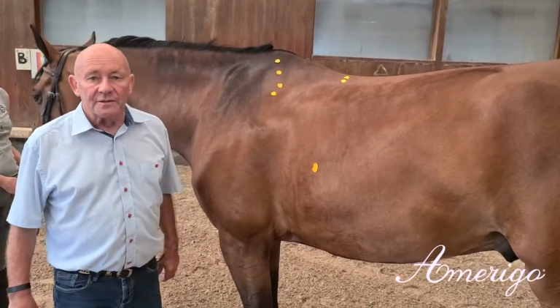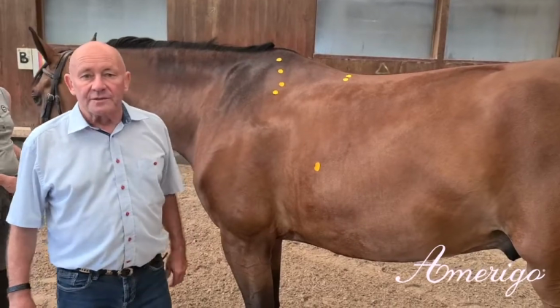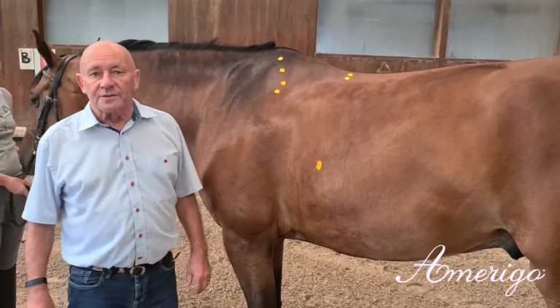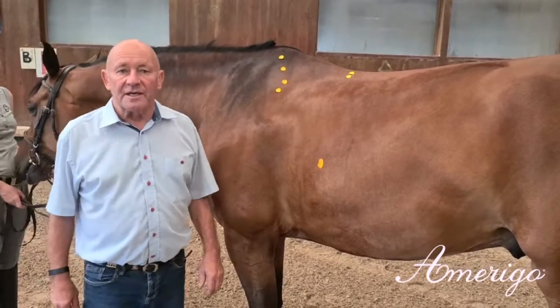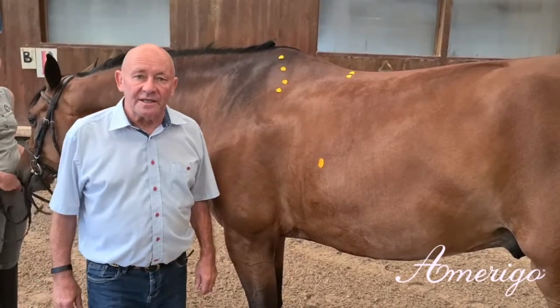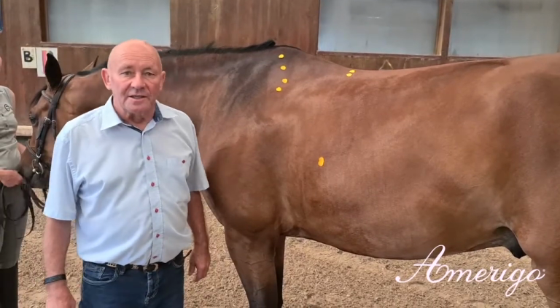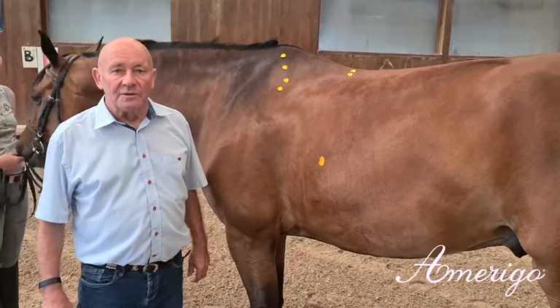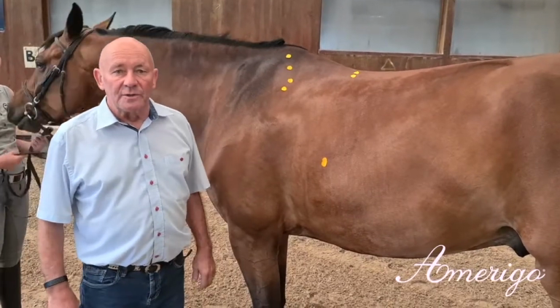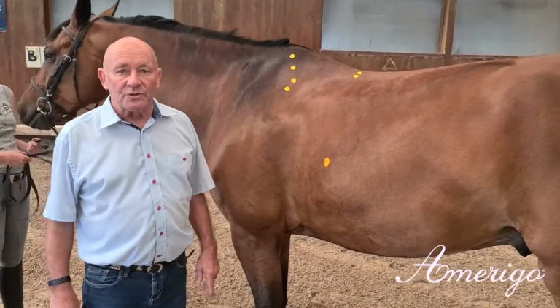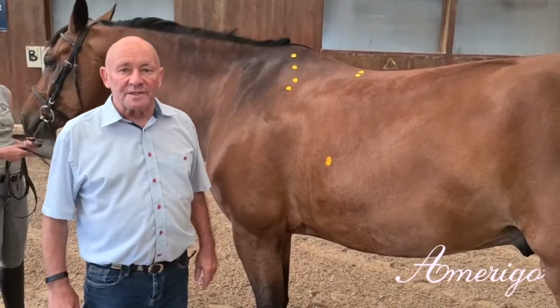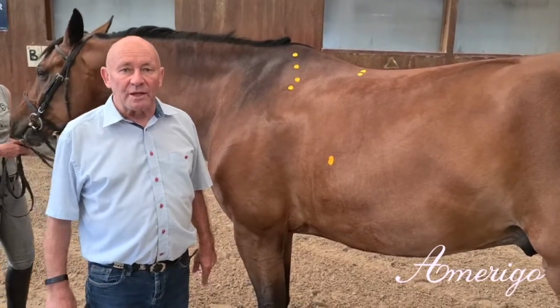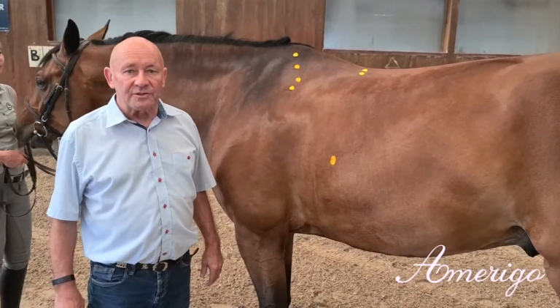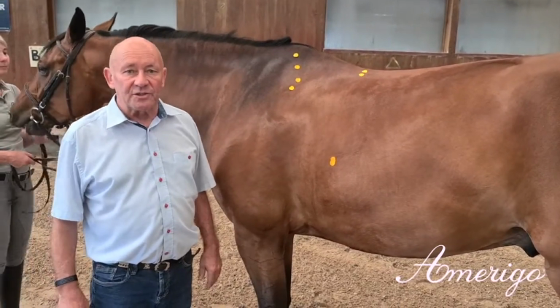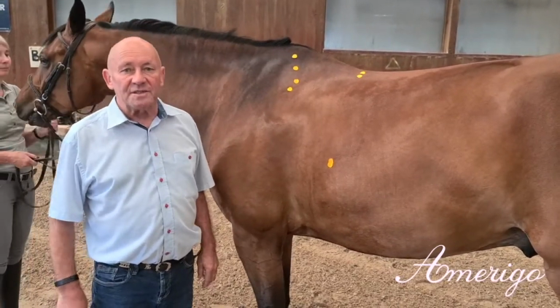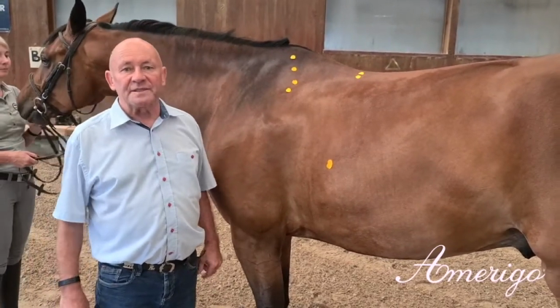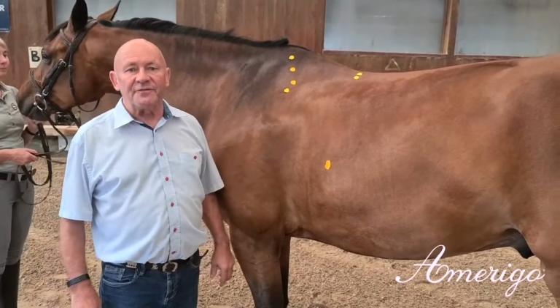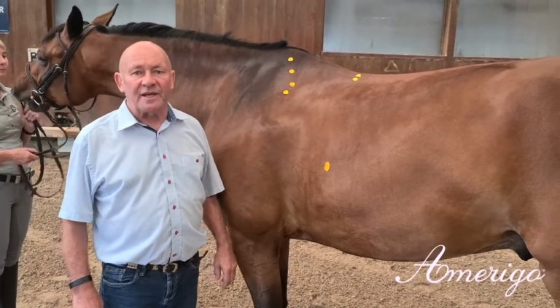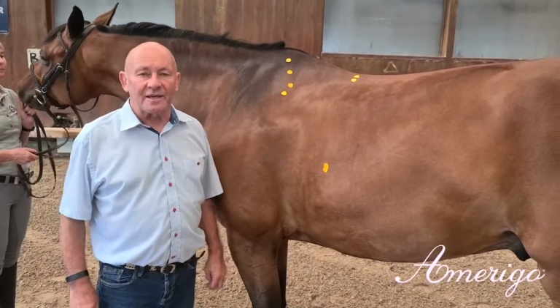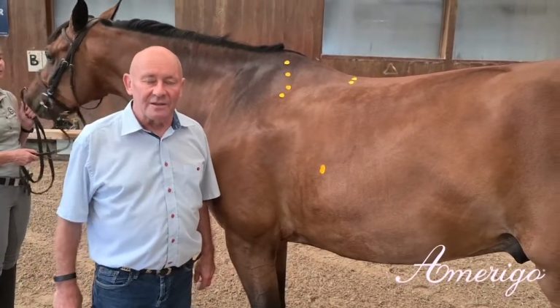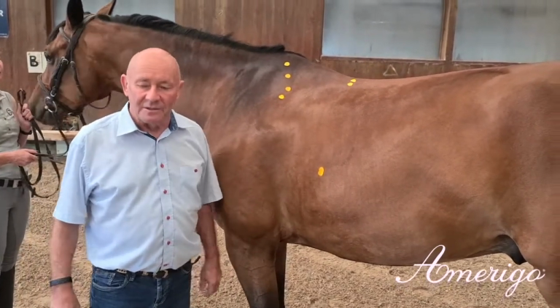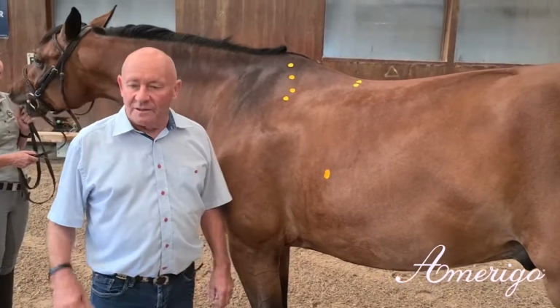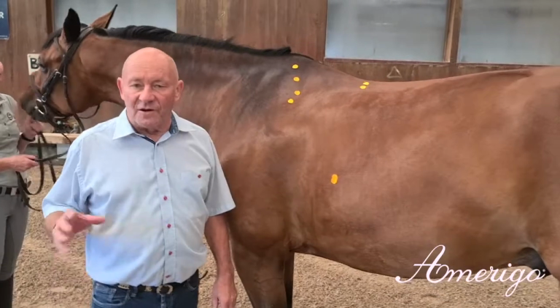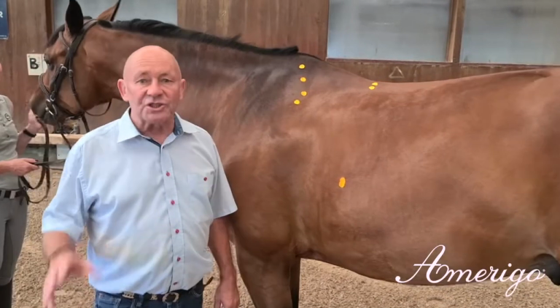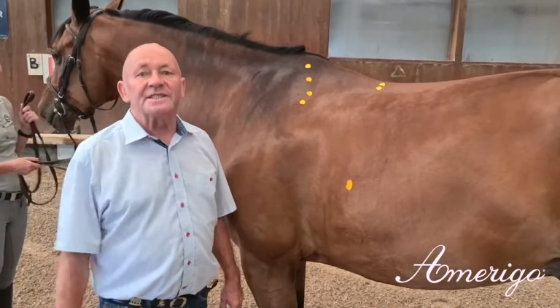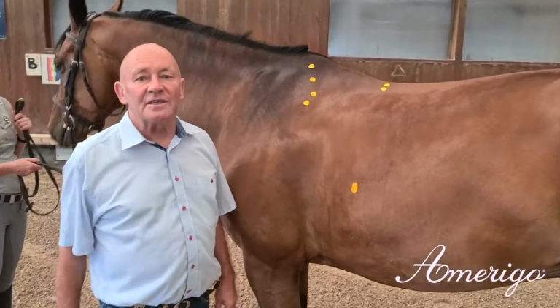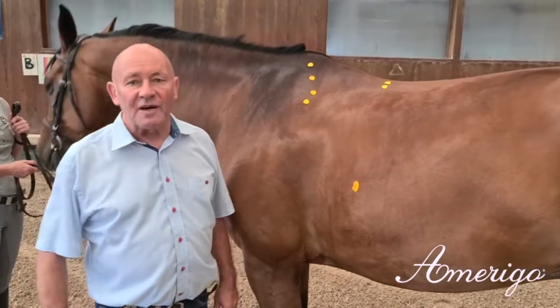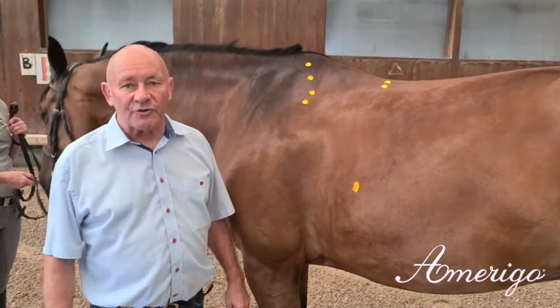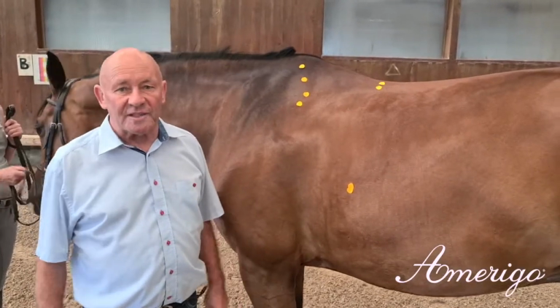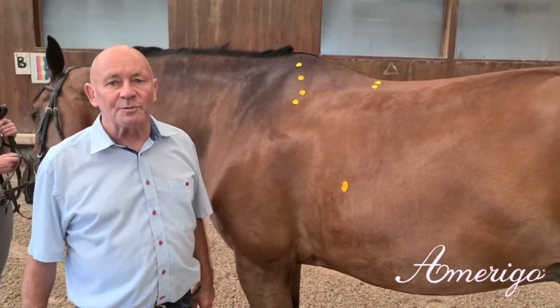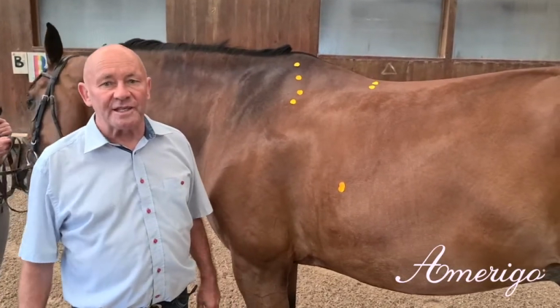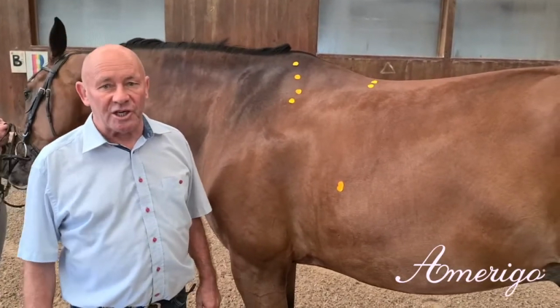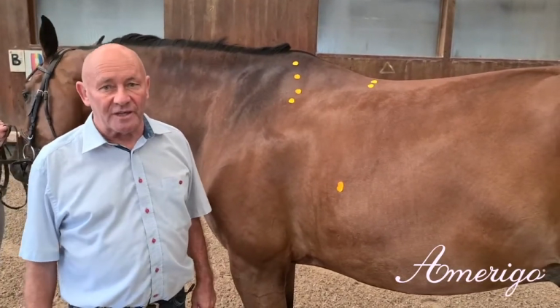Today, we want to explain to you the specific functions of our dressage model Gervia.